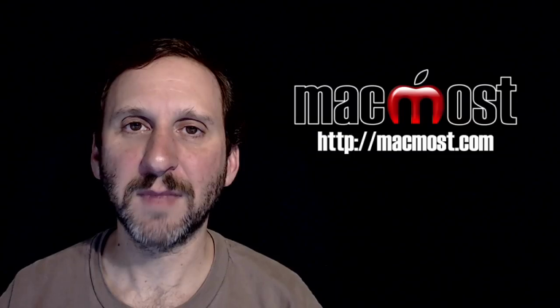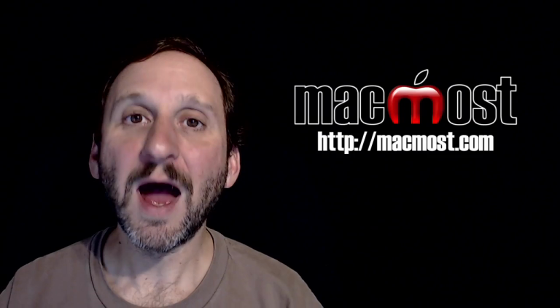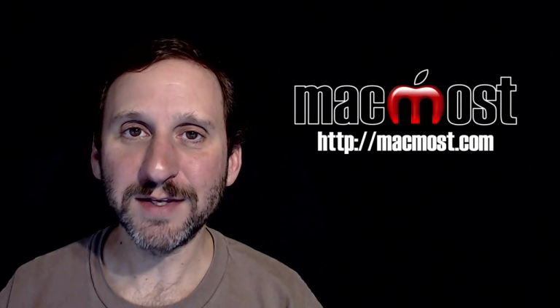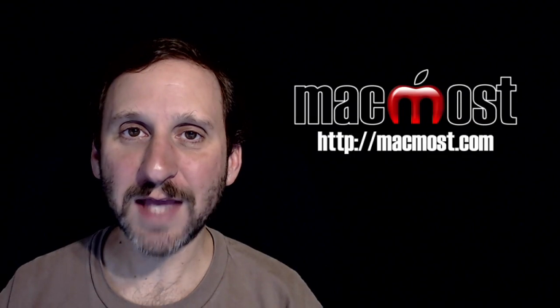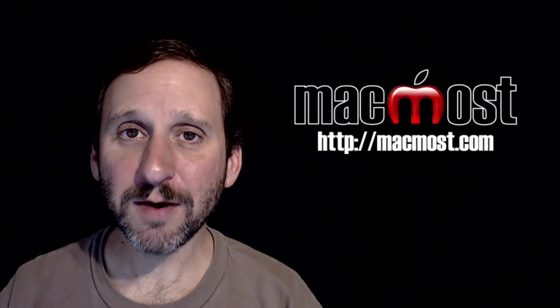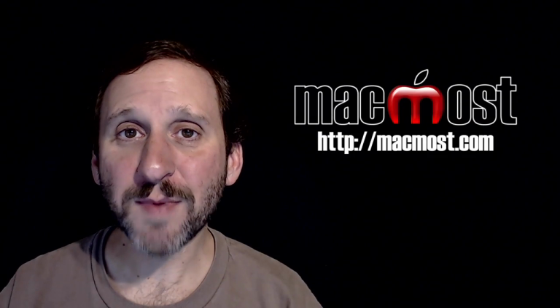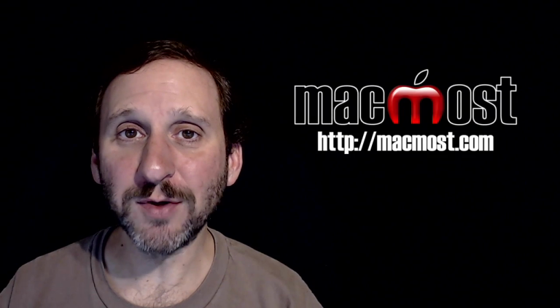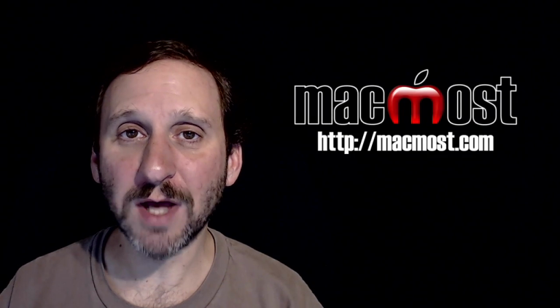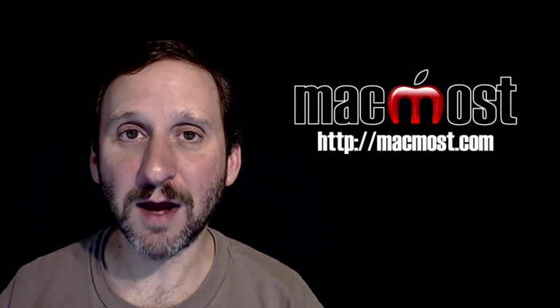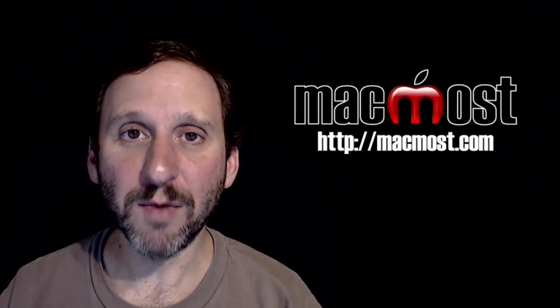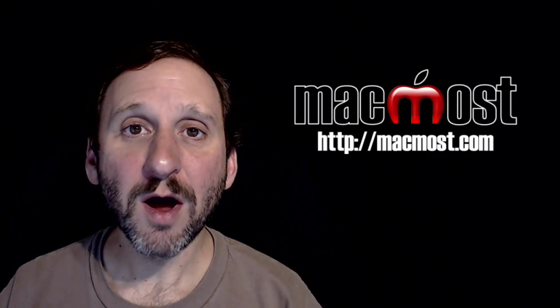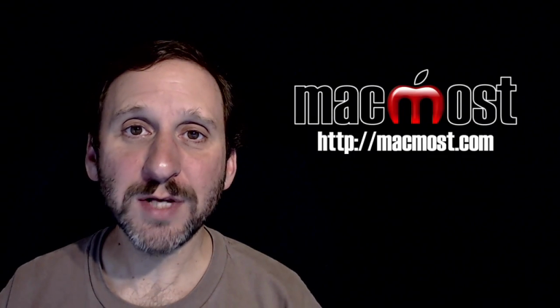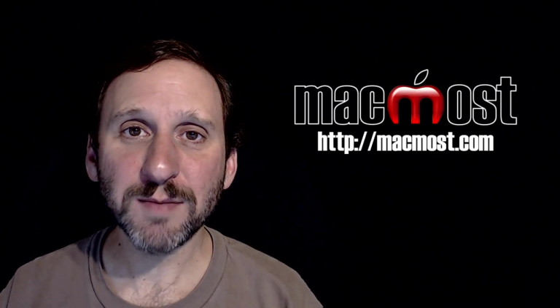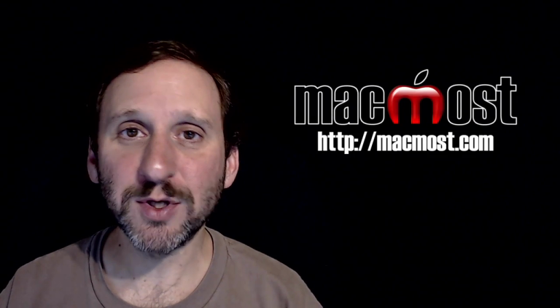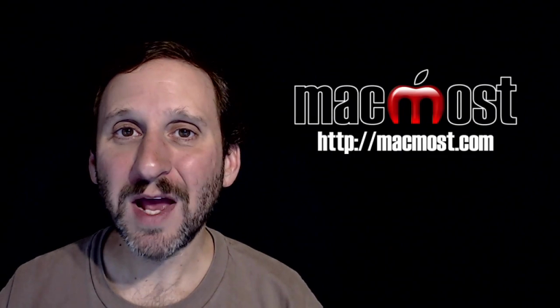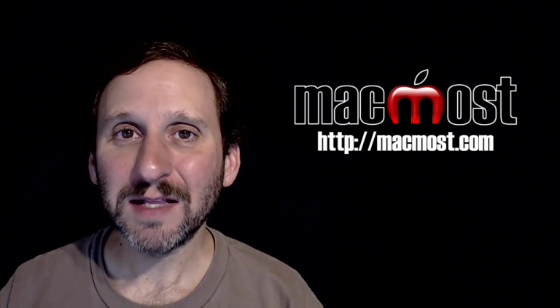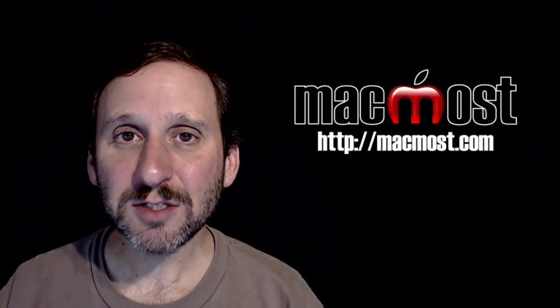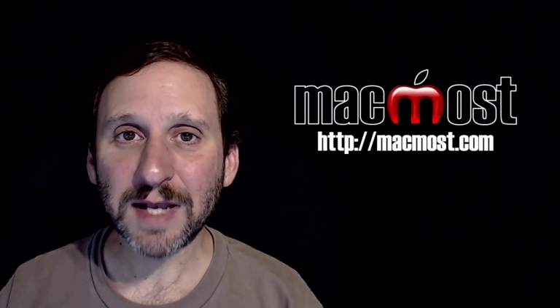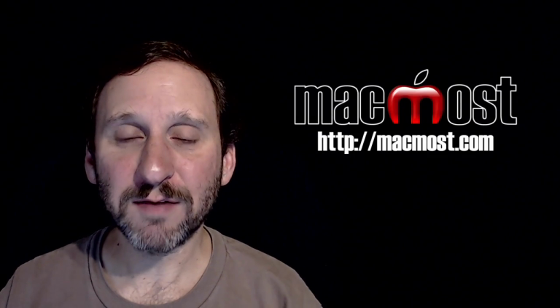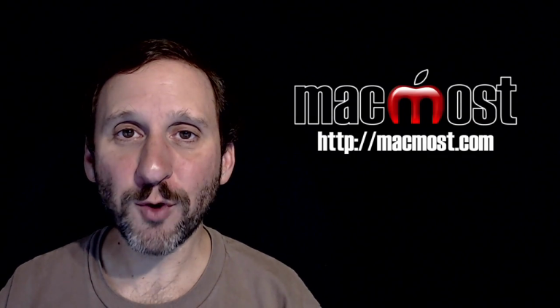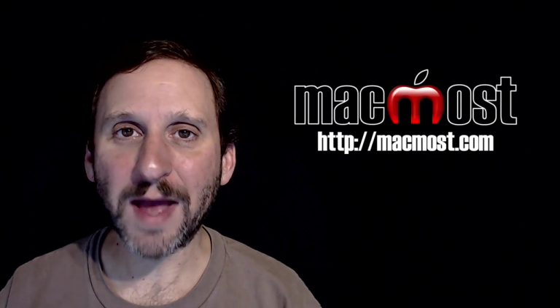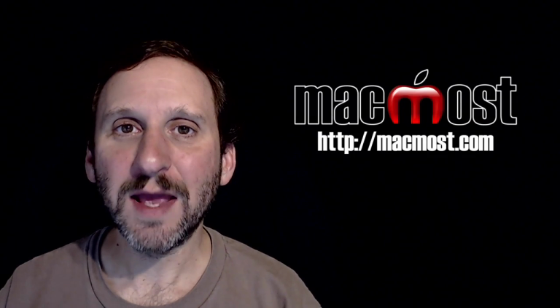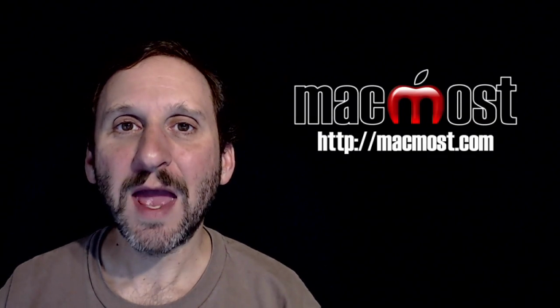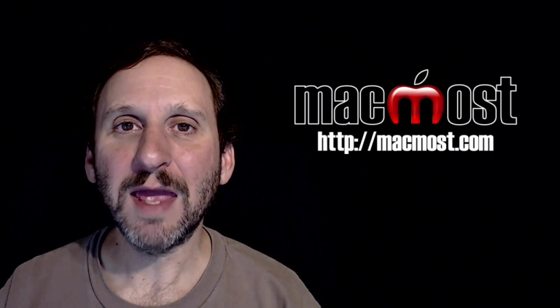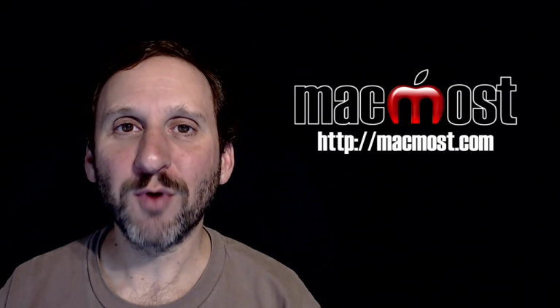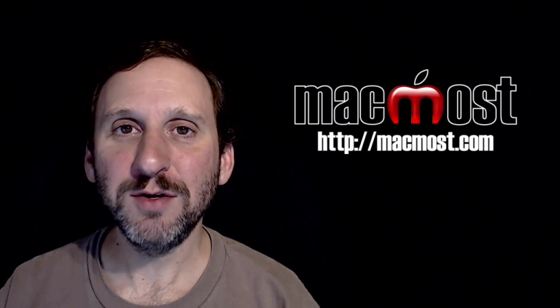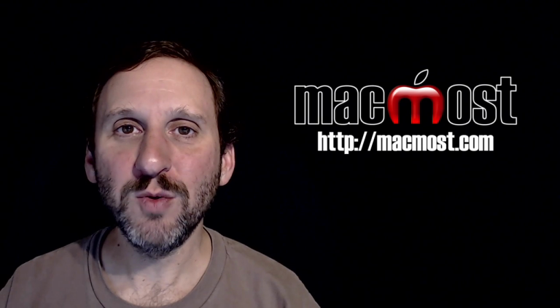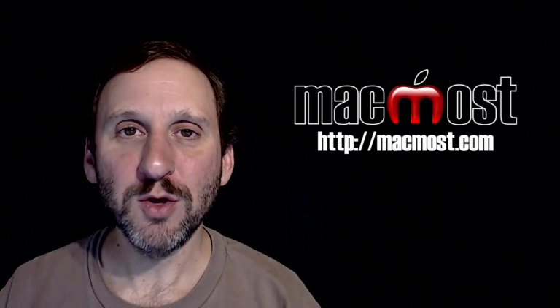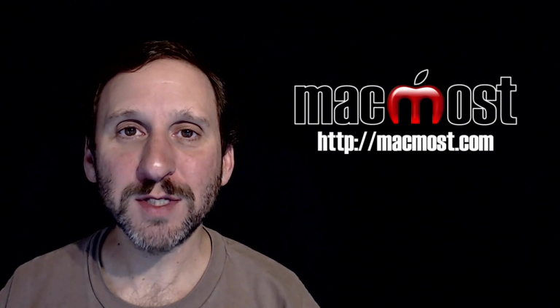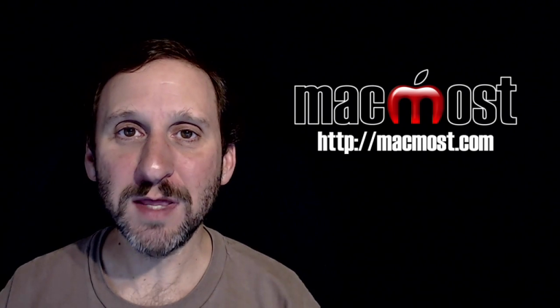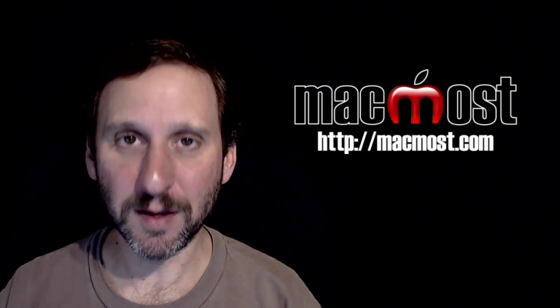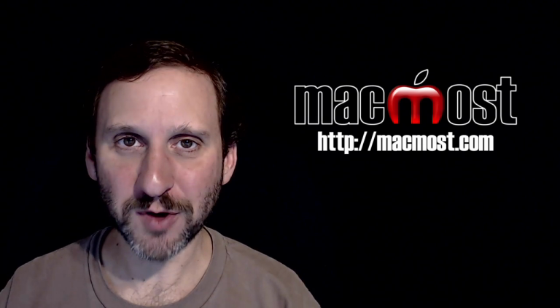Hi, this is Gary with MacMost.com. On today's episode, let's look at how to format a brand new USB thumb drive.